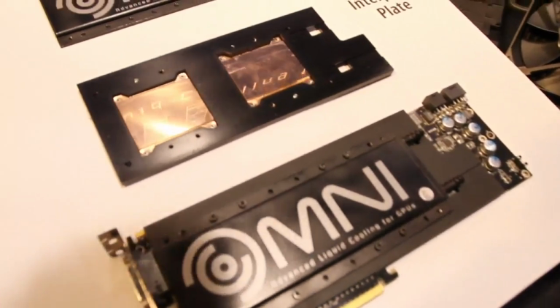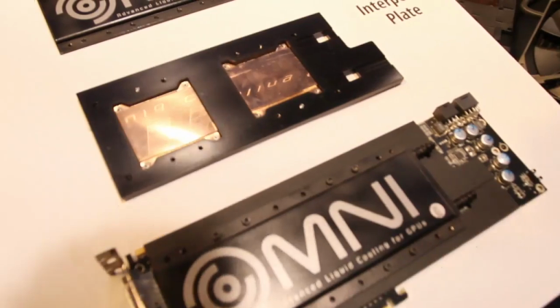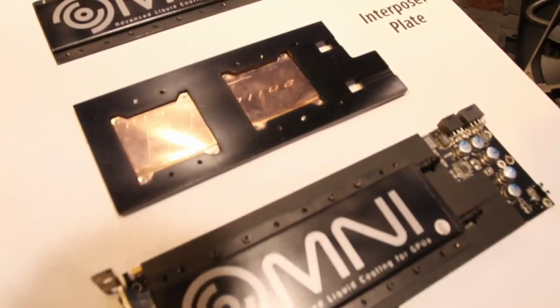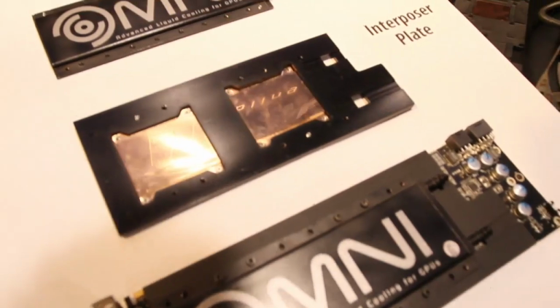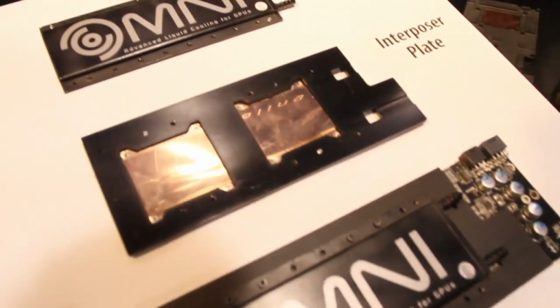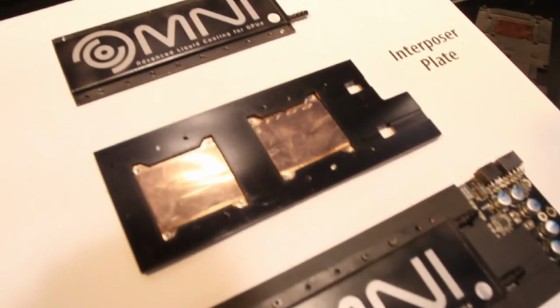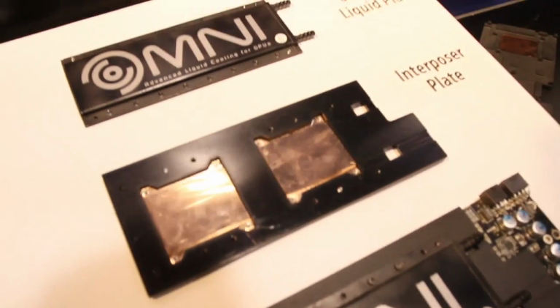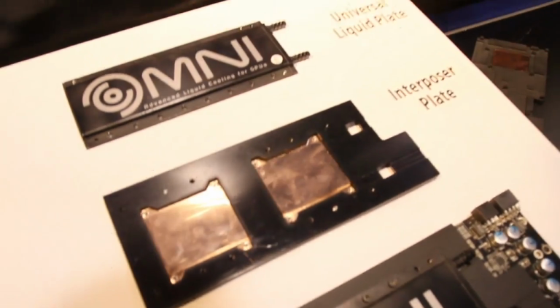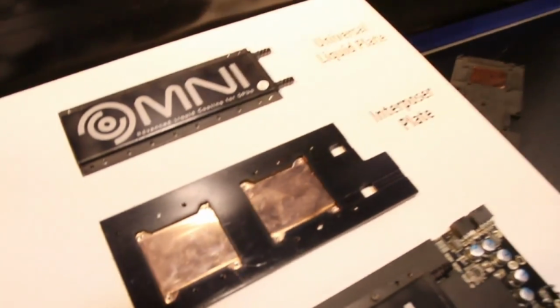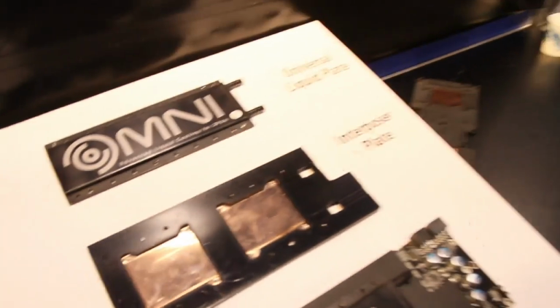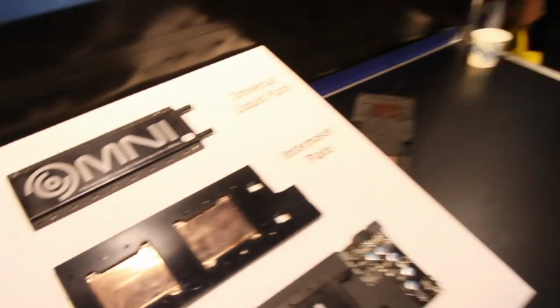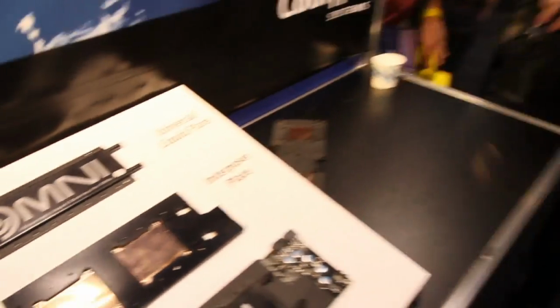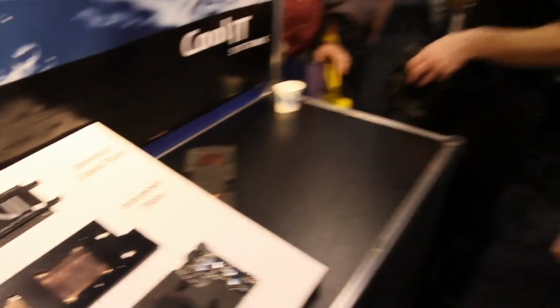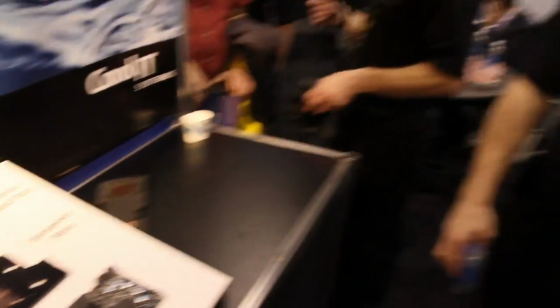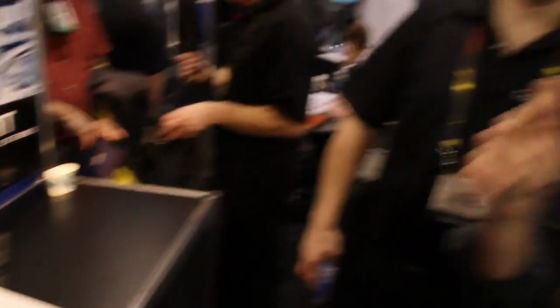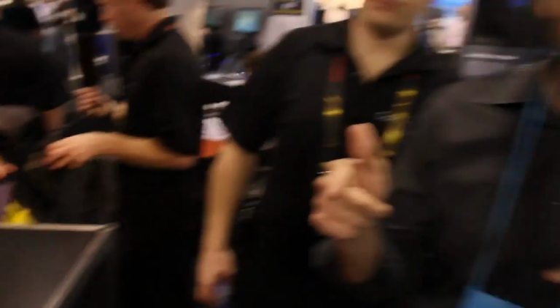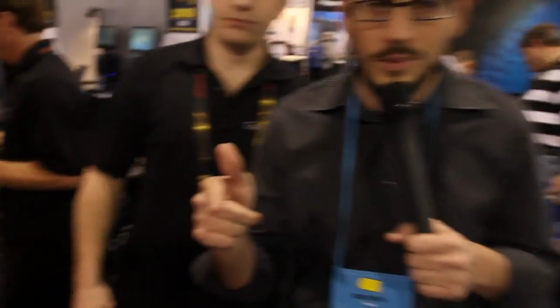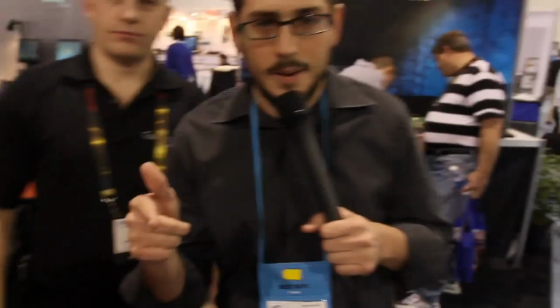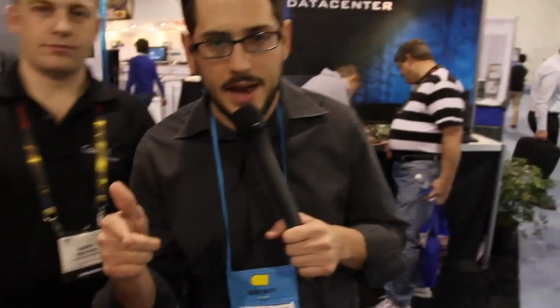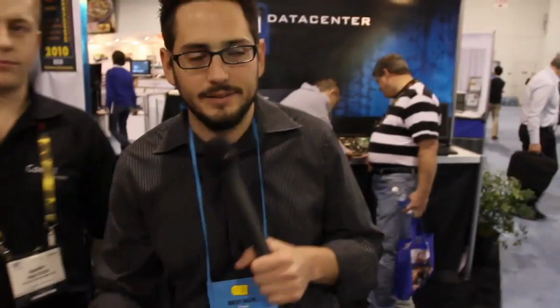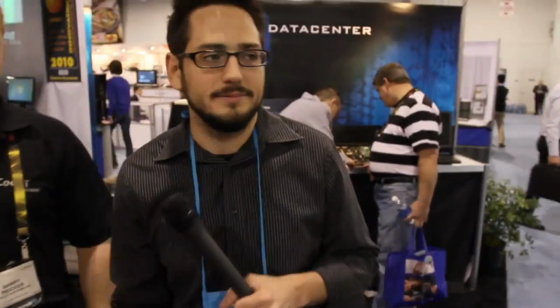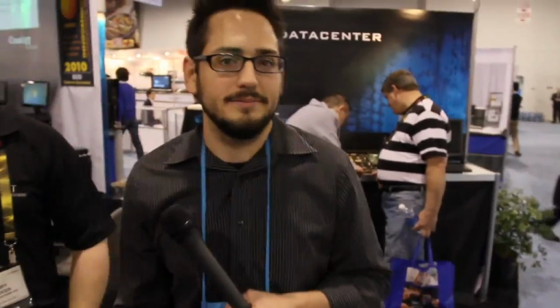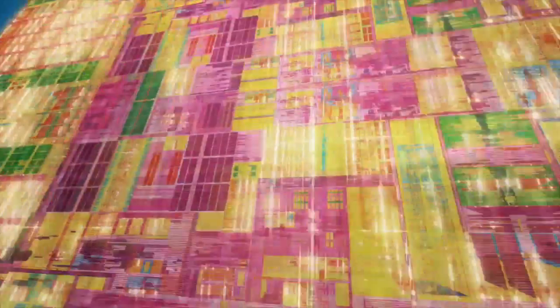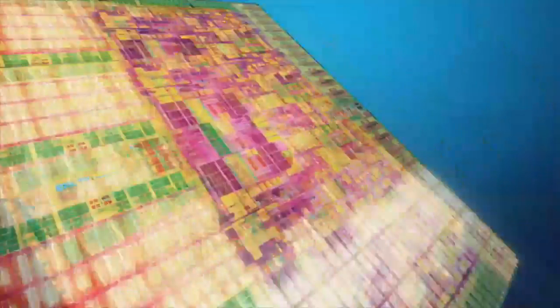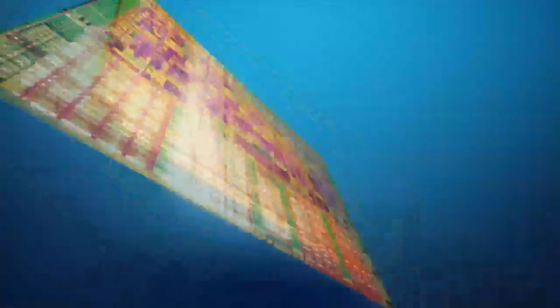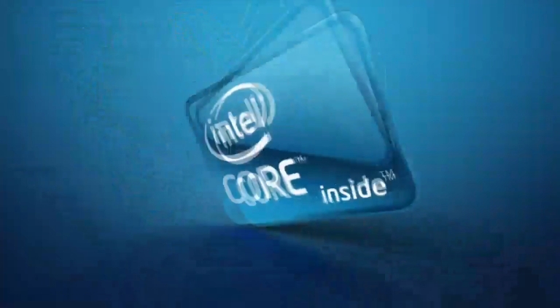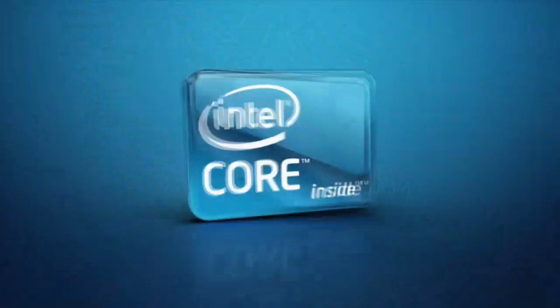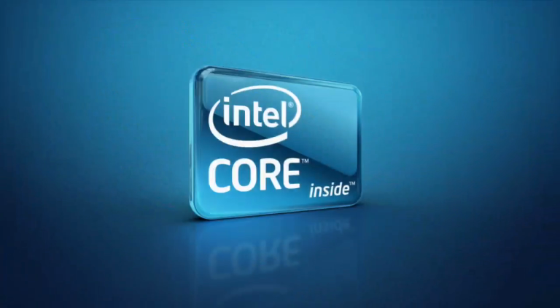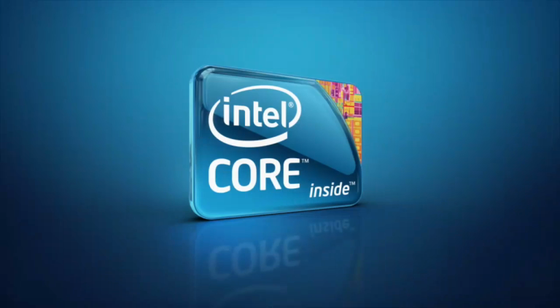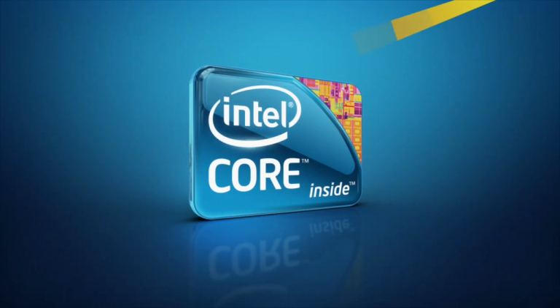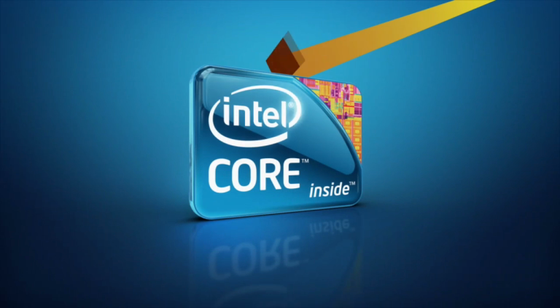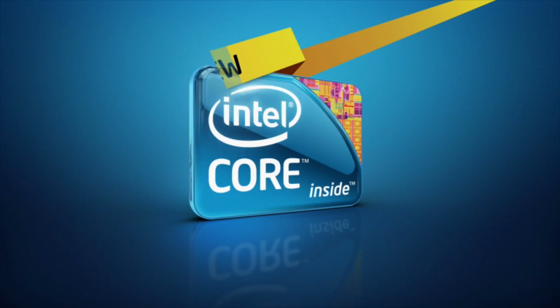We're going to go see the CPU stuff now. Stay tuned, we'll be right back.